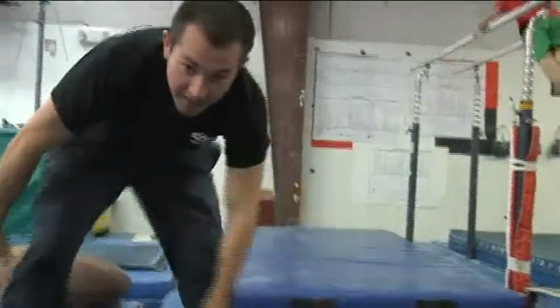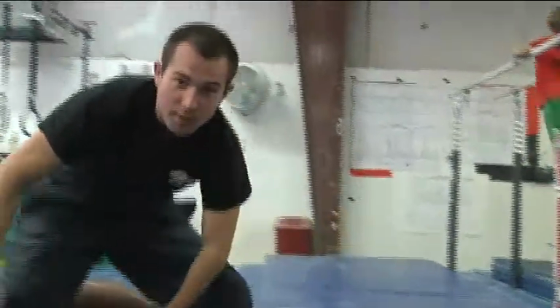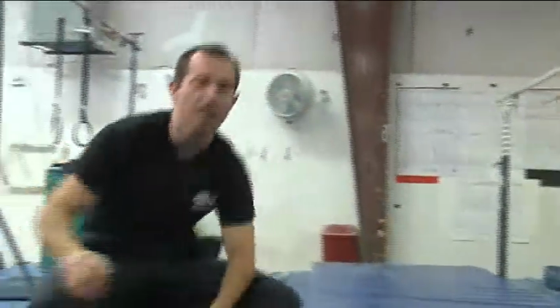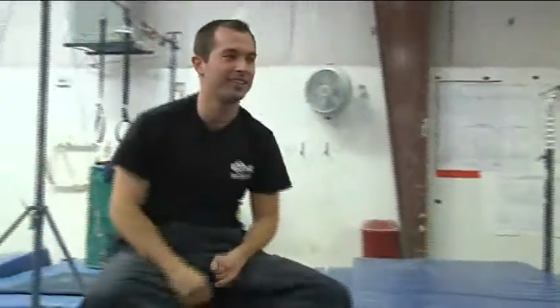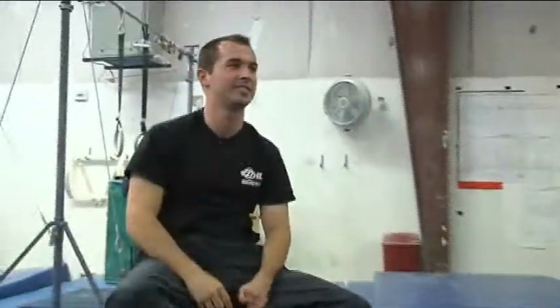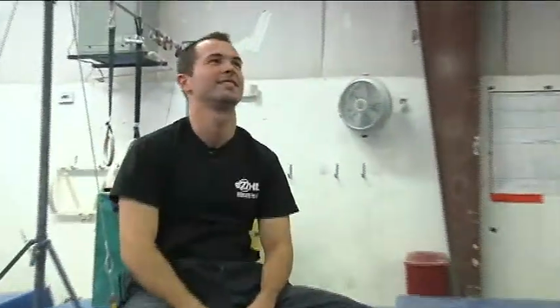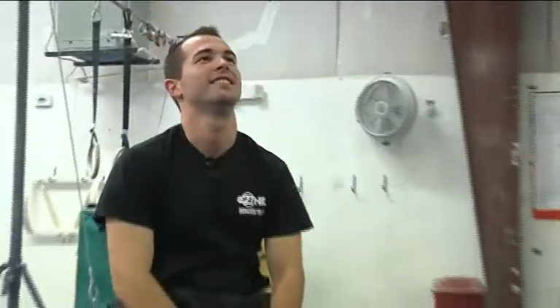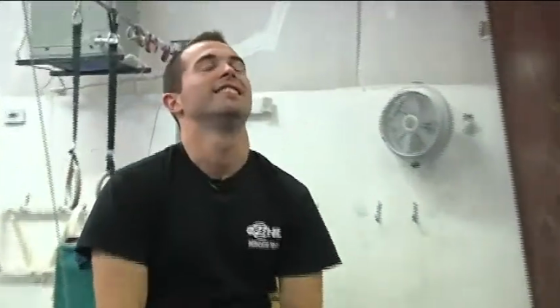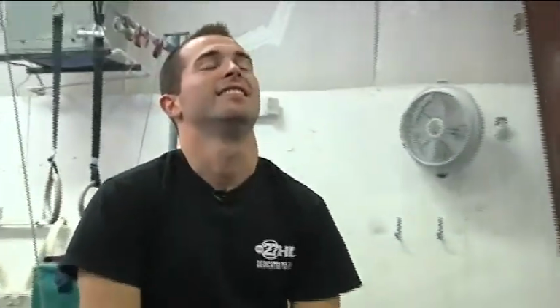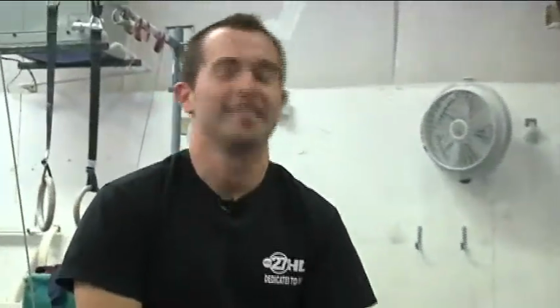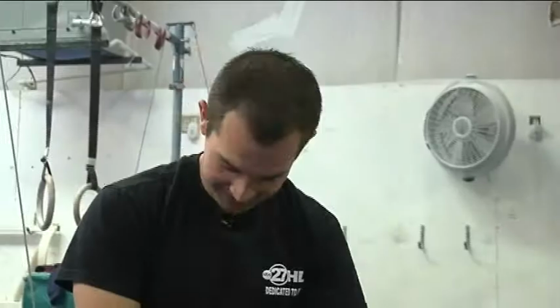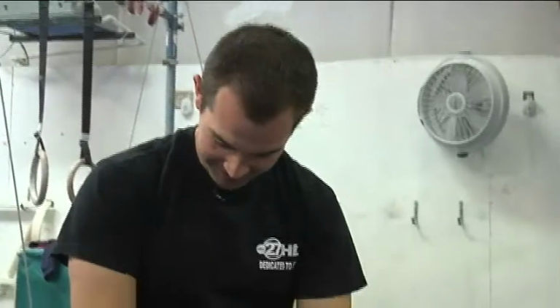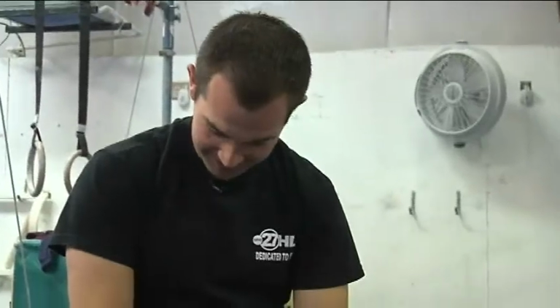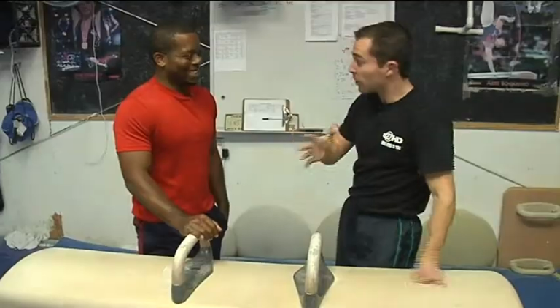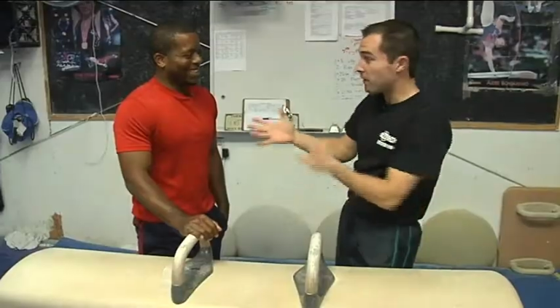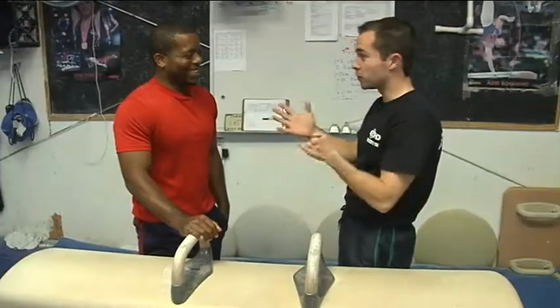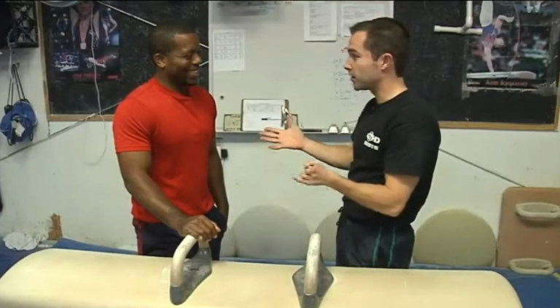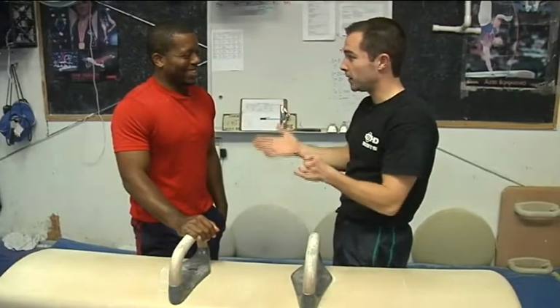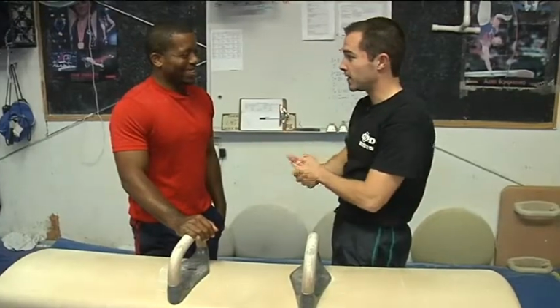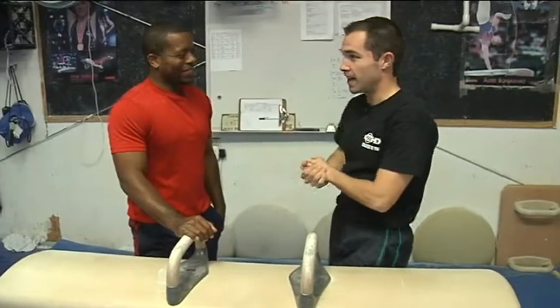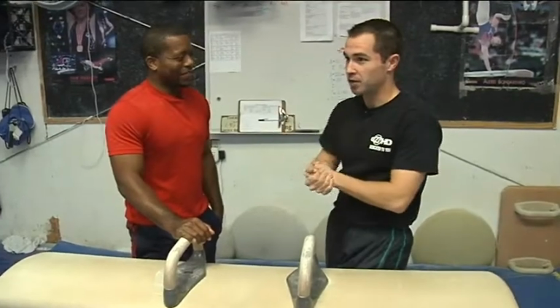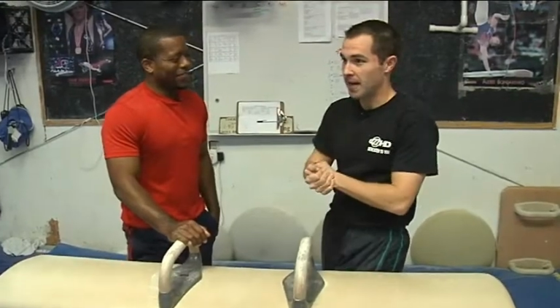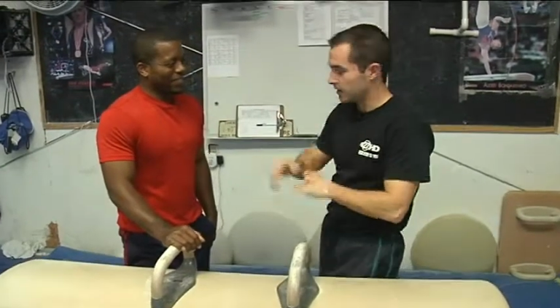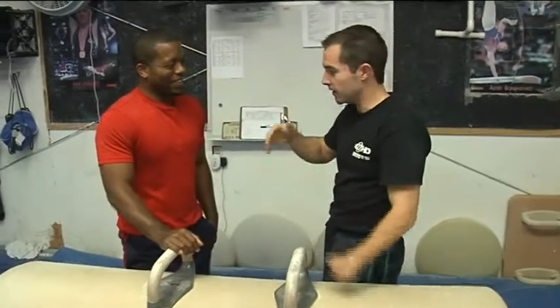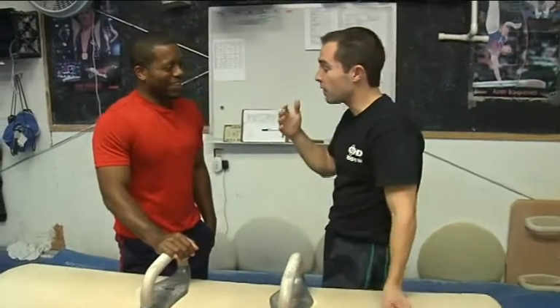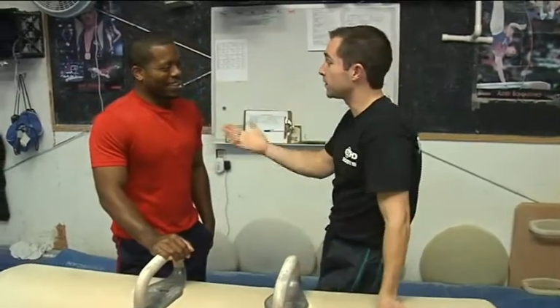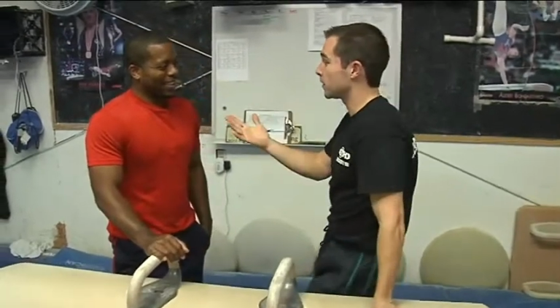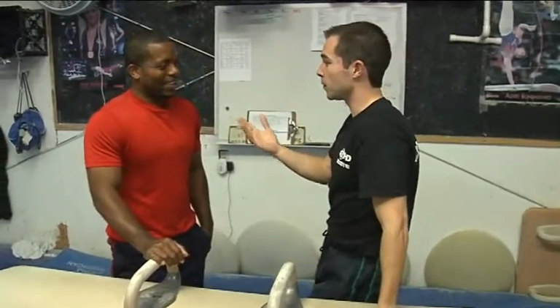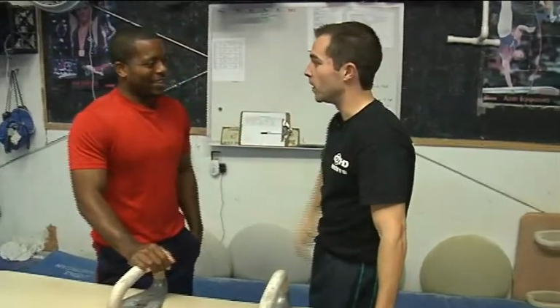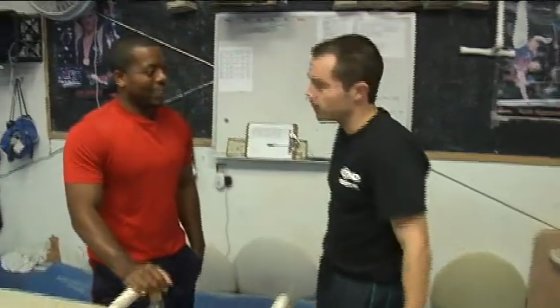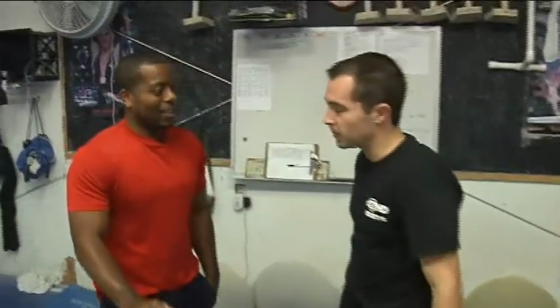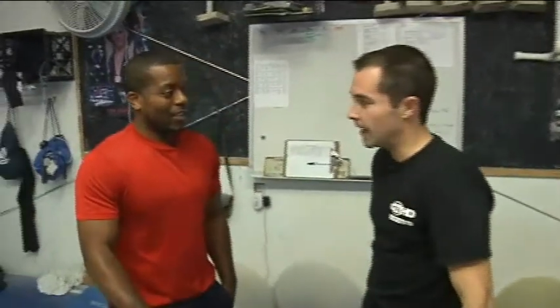Well, Sean, this is an absolute beast of an event. Even though you have all the traditional events in the National Gymnastics League, you have a different system for points. Can you explain that?